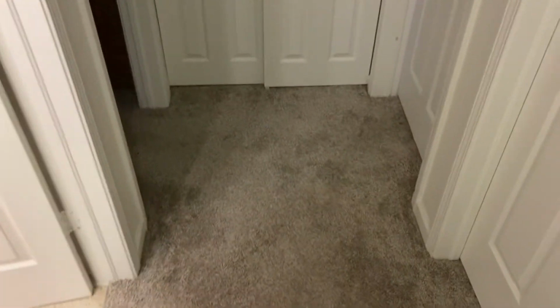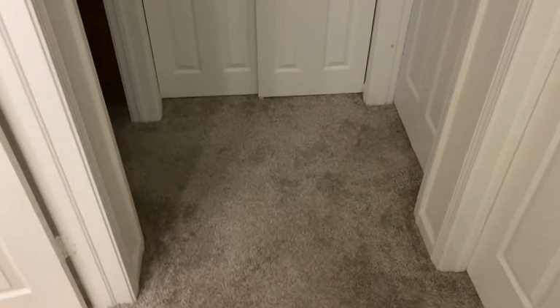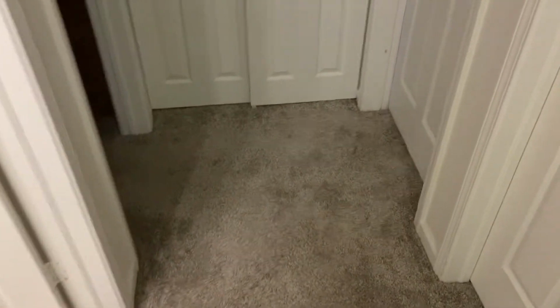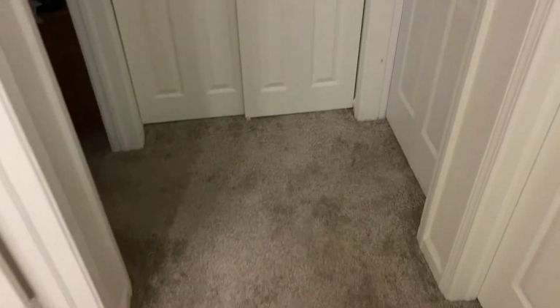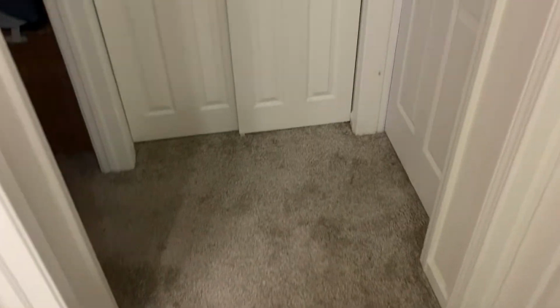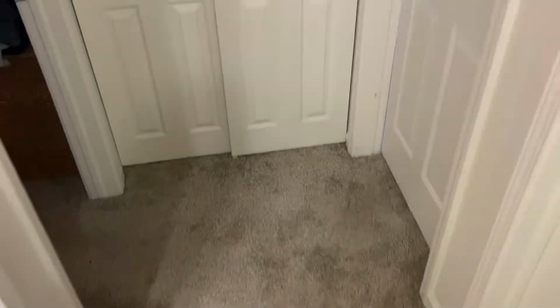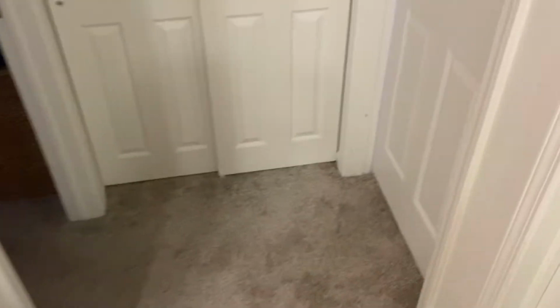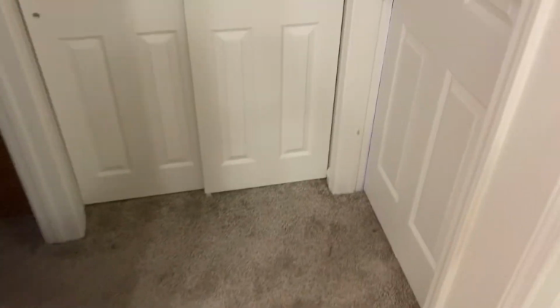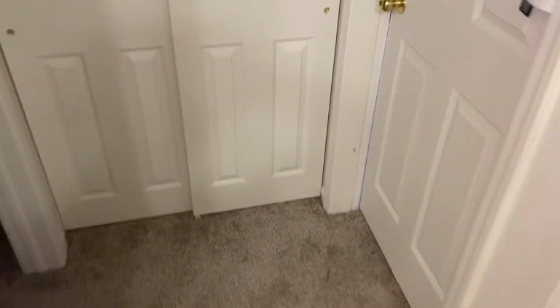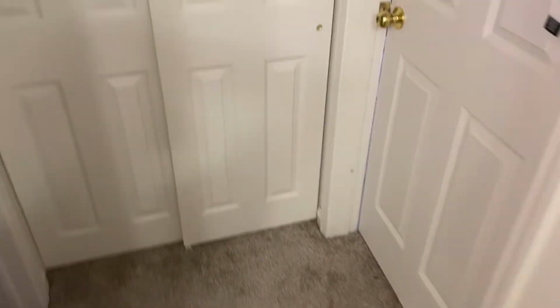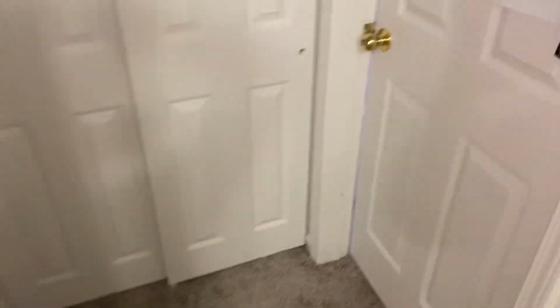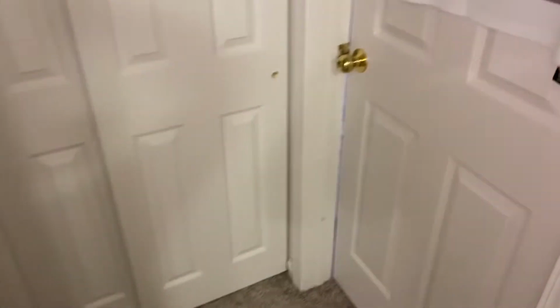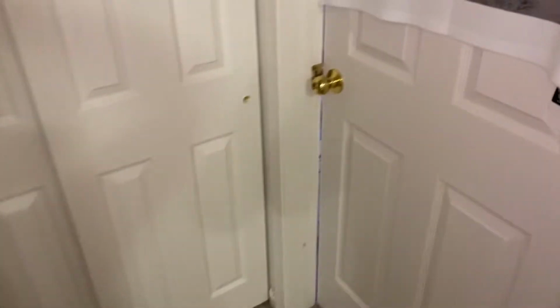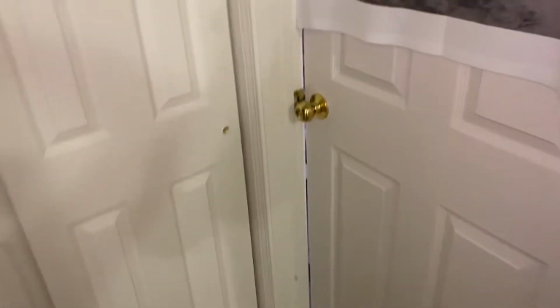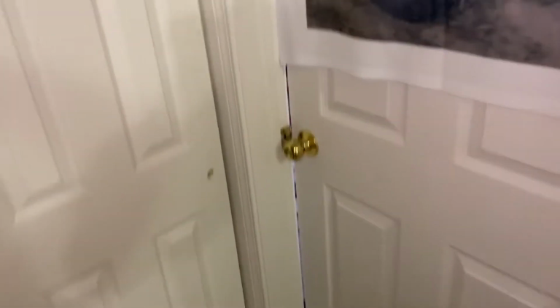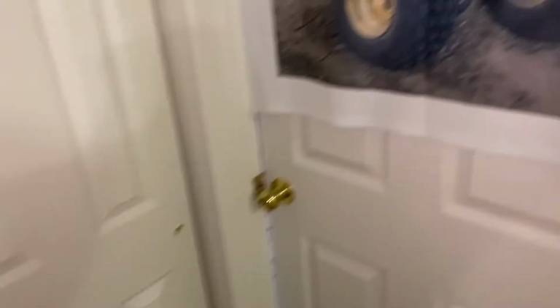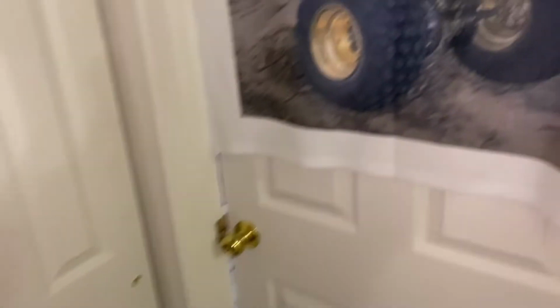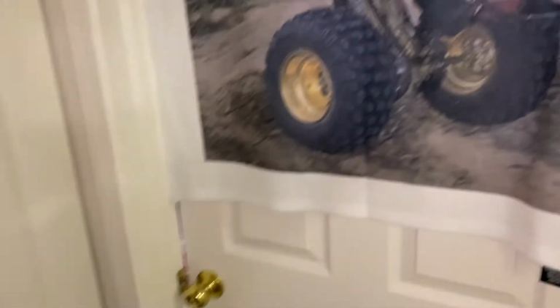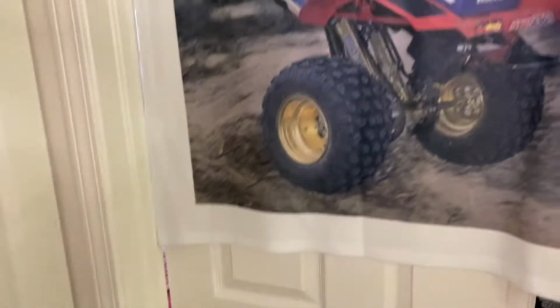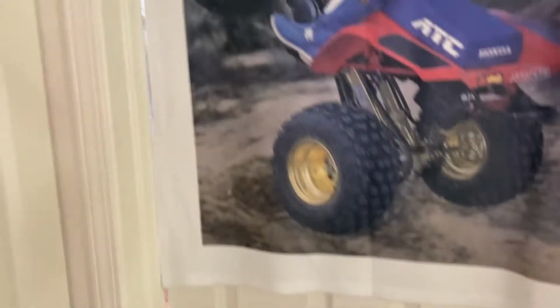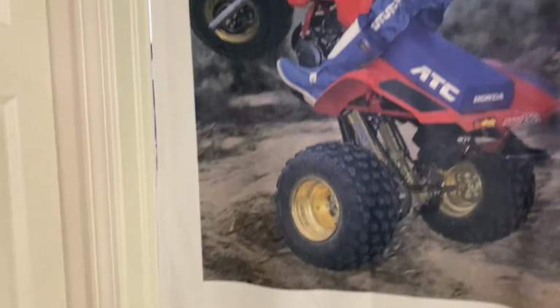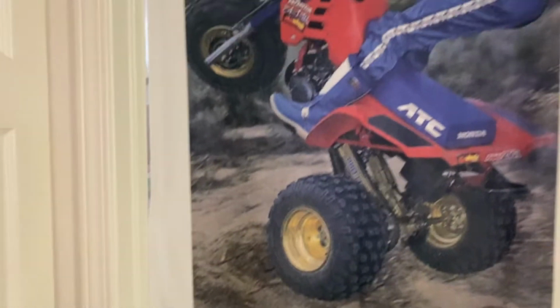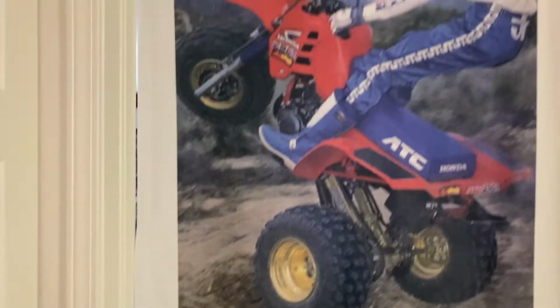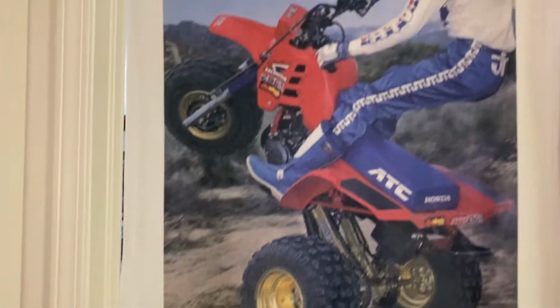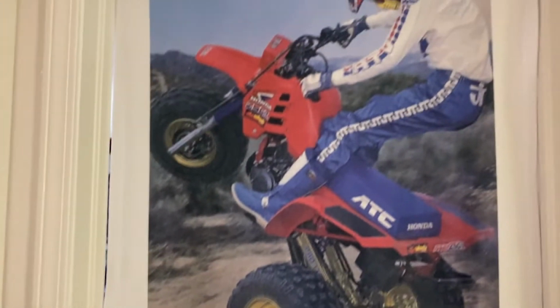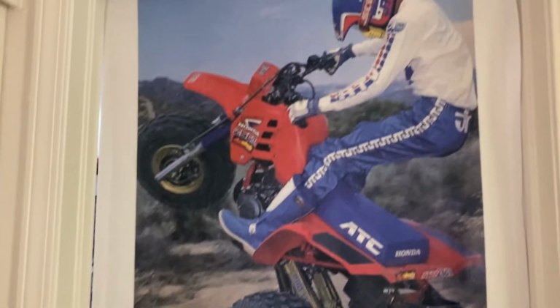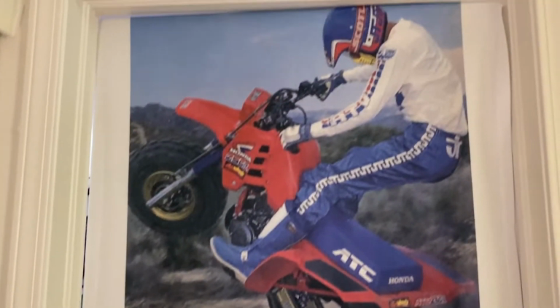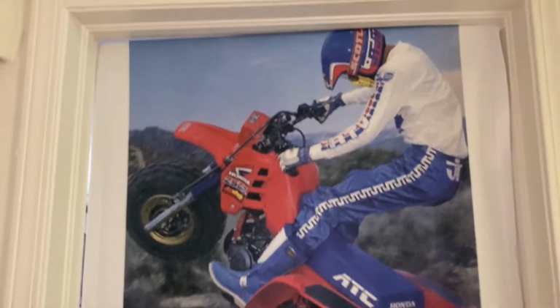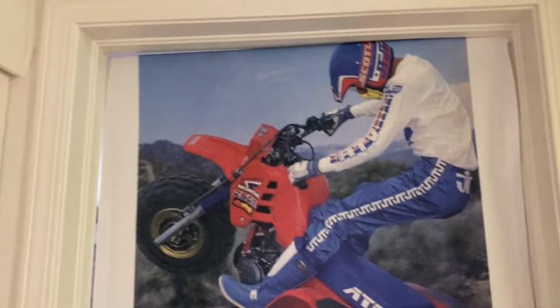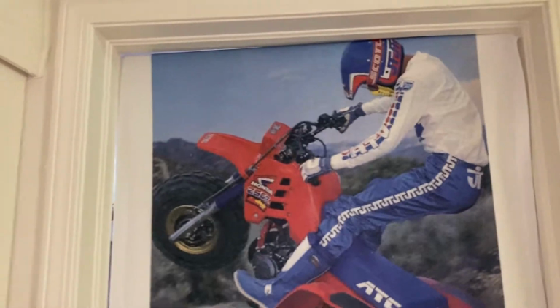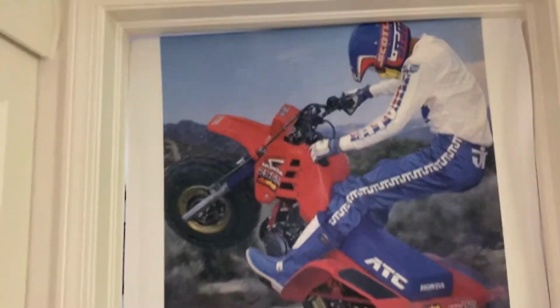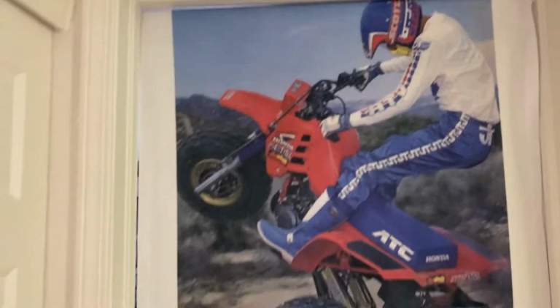Everybody's been asking me about it, so I'm going to finally do it. This is Zion's room, my son's room.